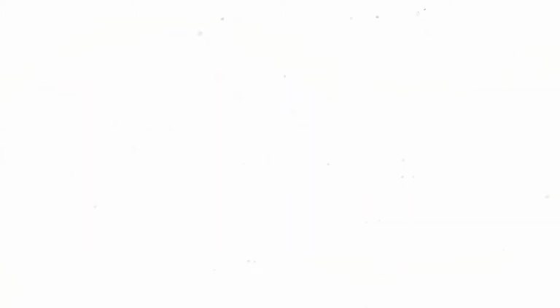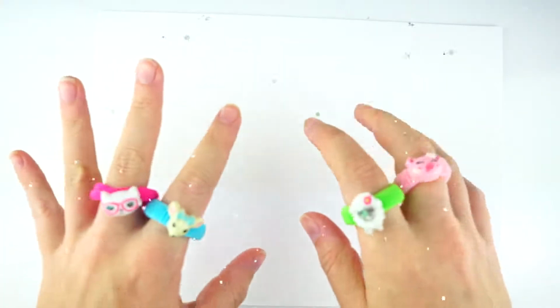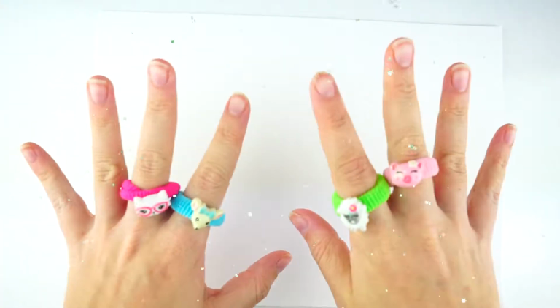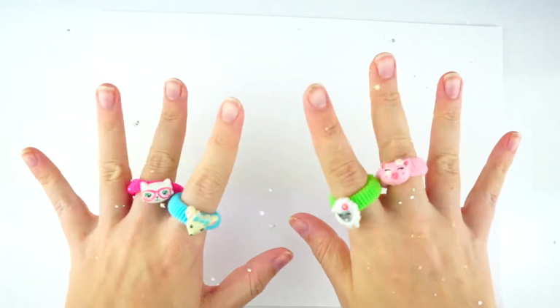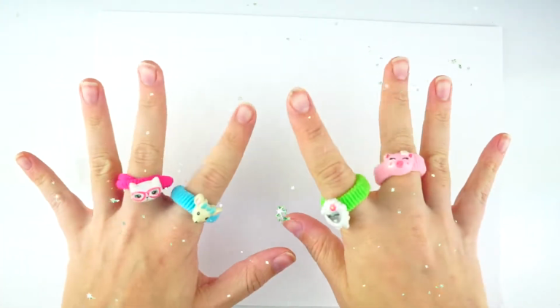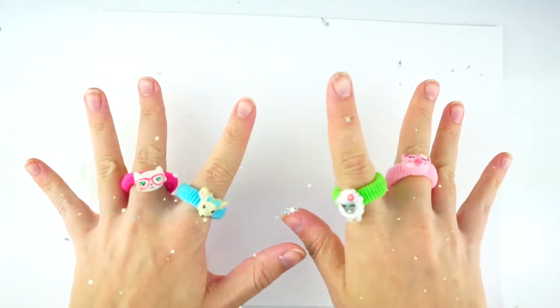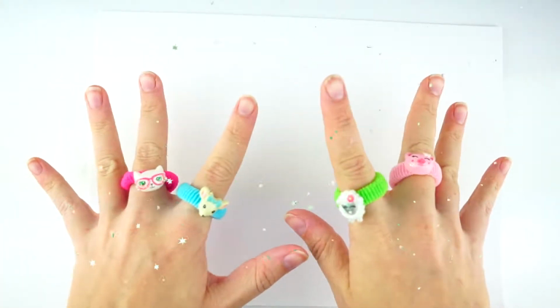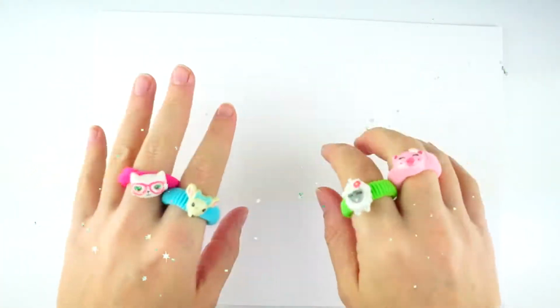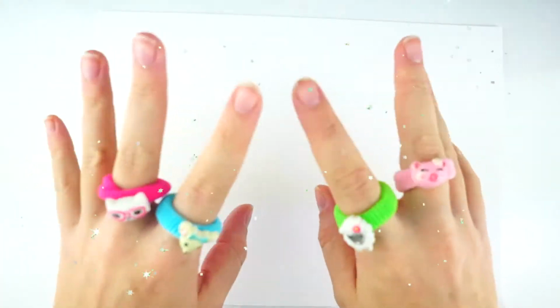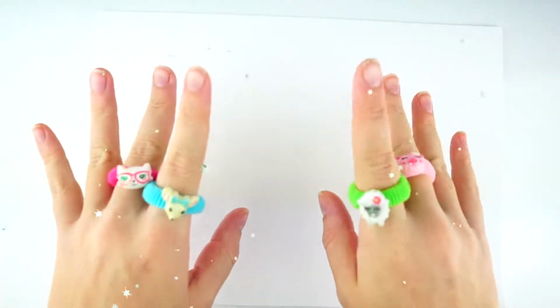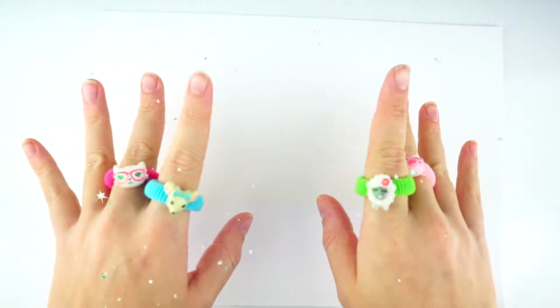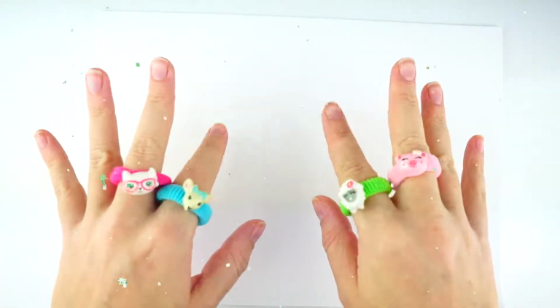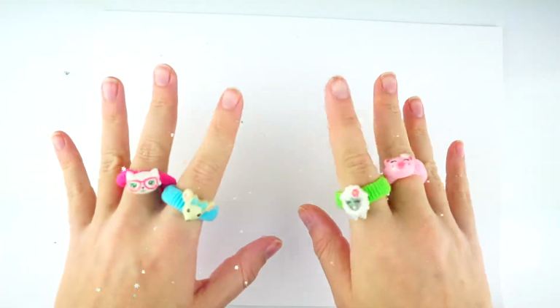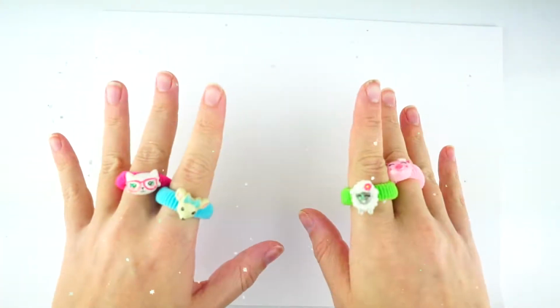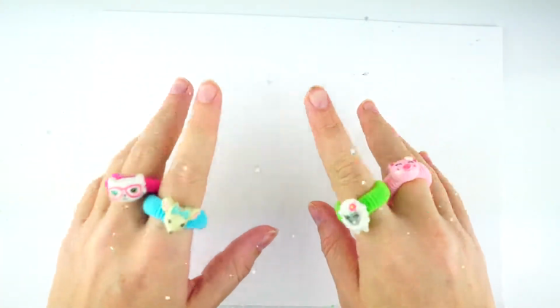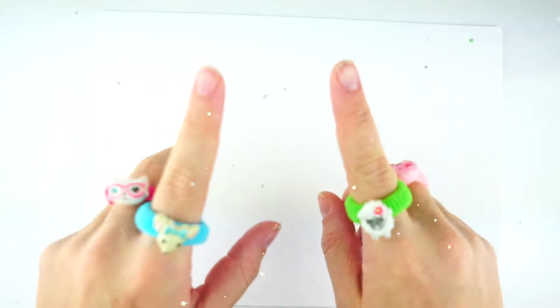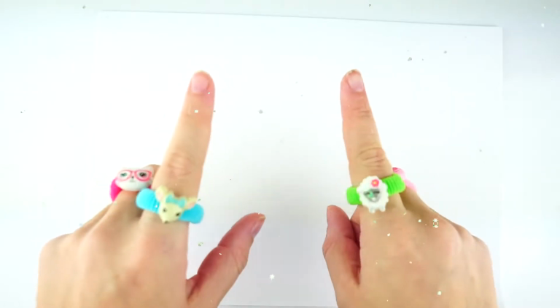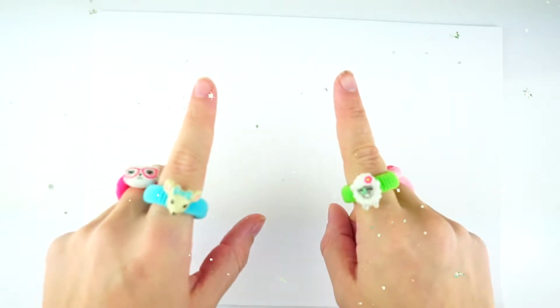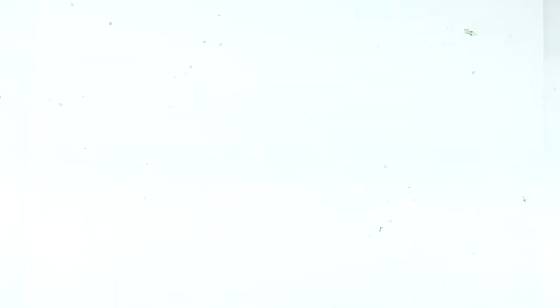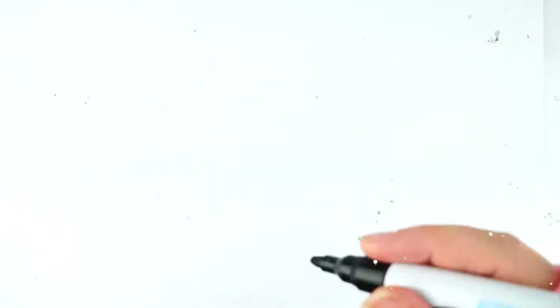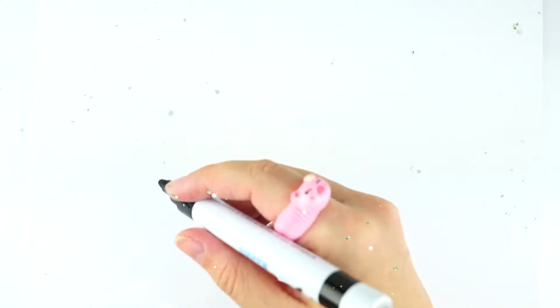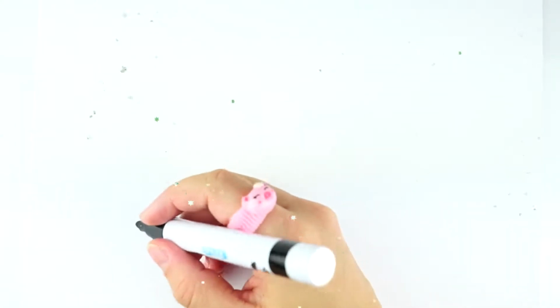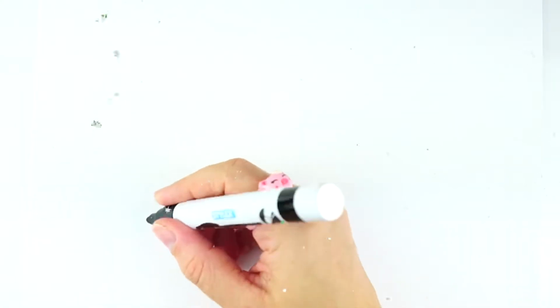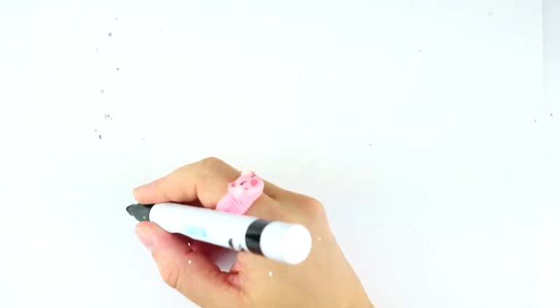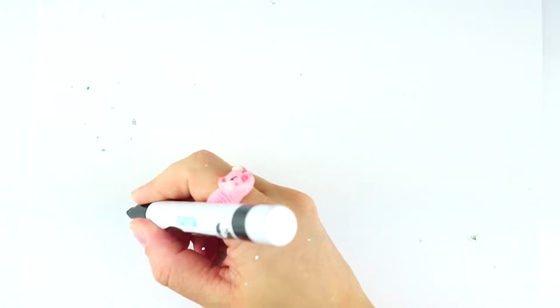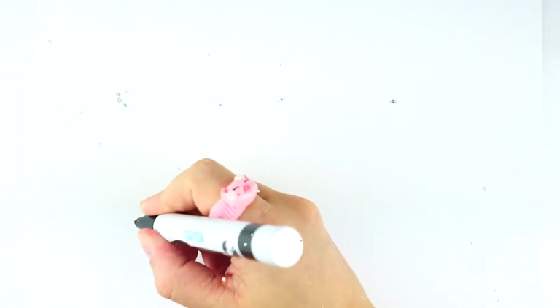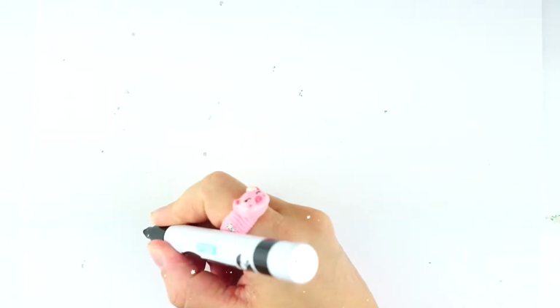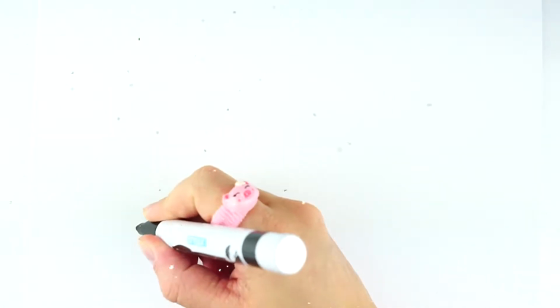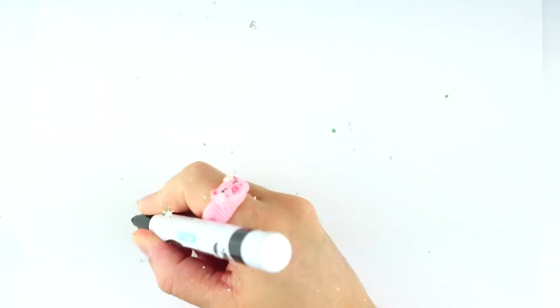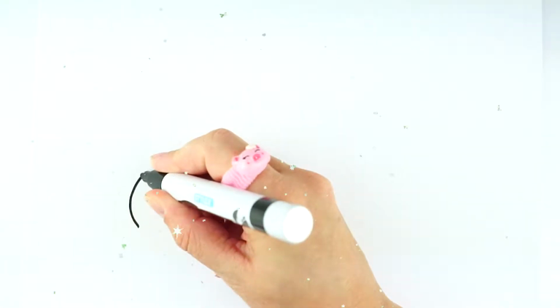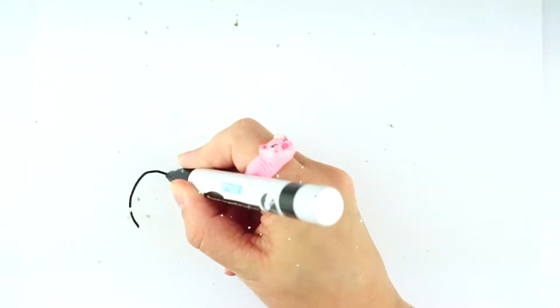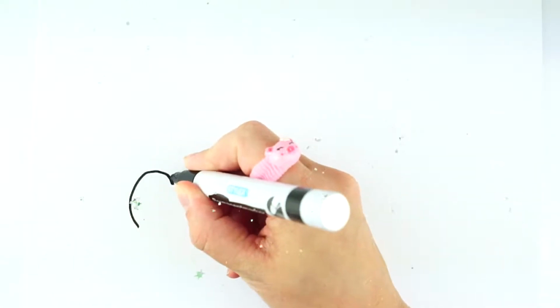Hello kids! Today I'm gonna draw rainbow clouds with magic eyes. Let's see!